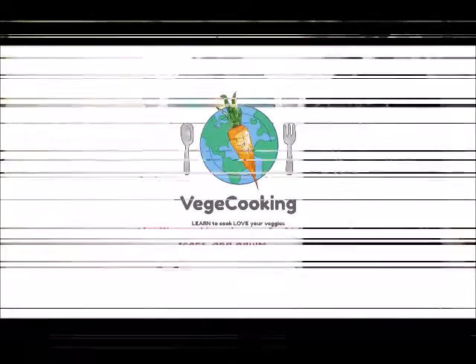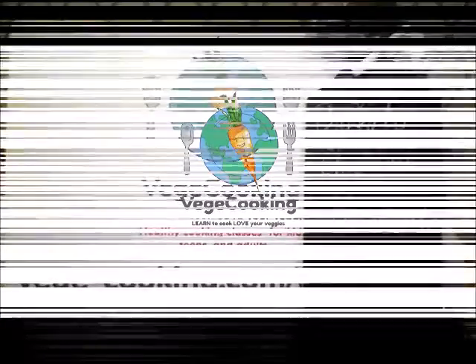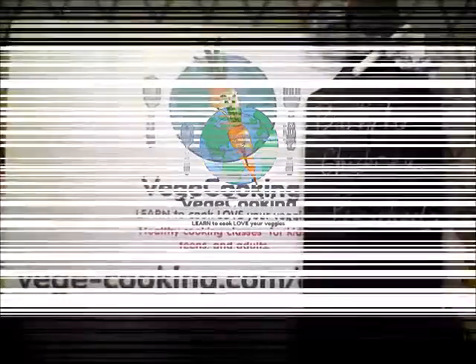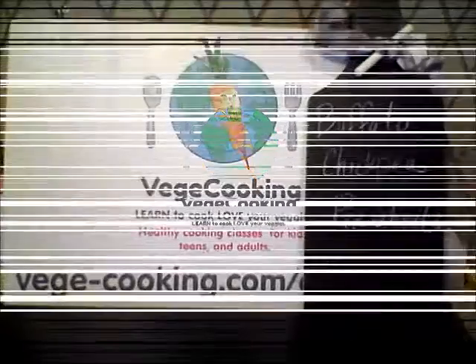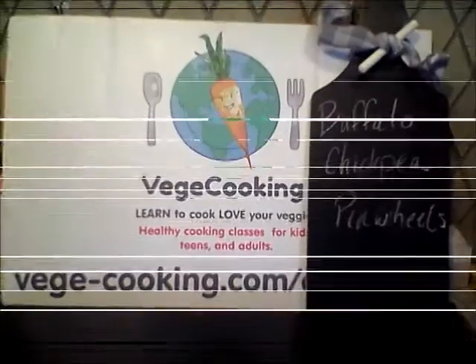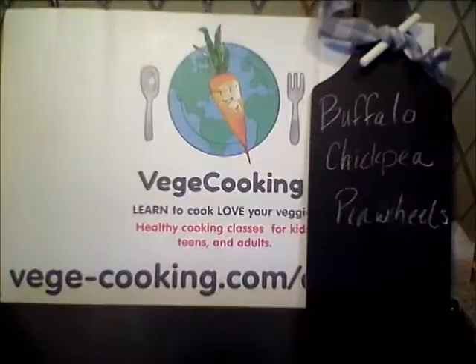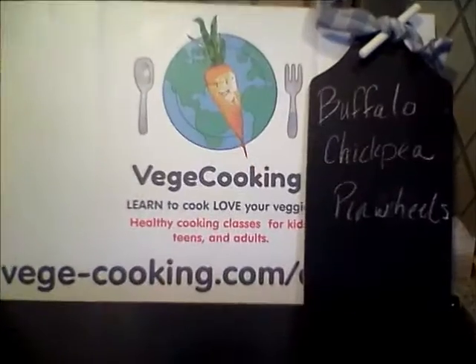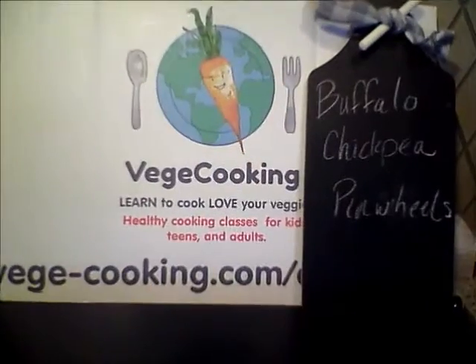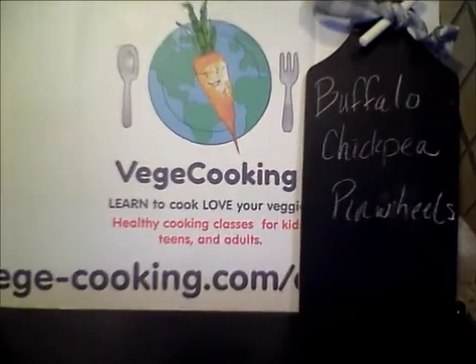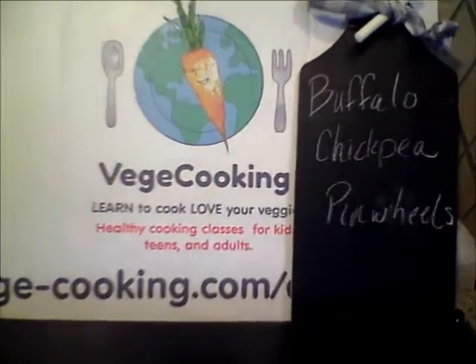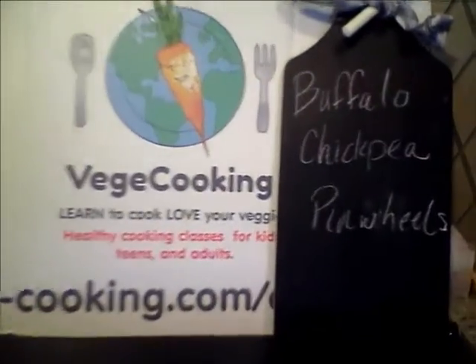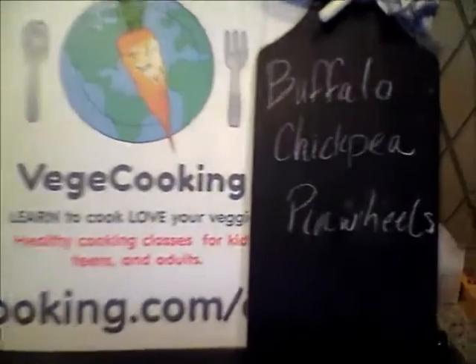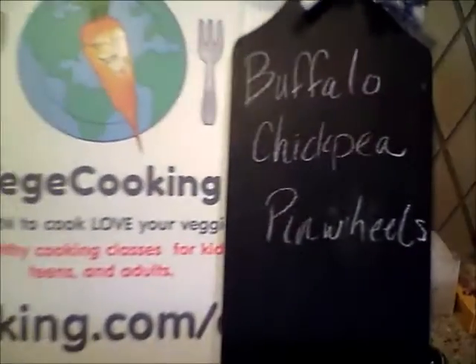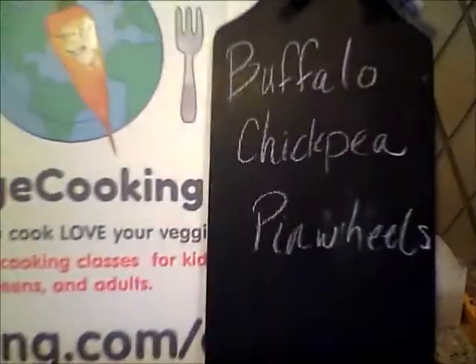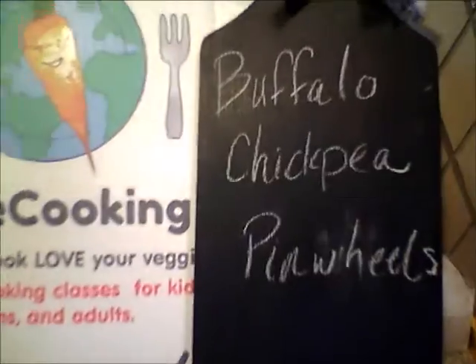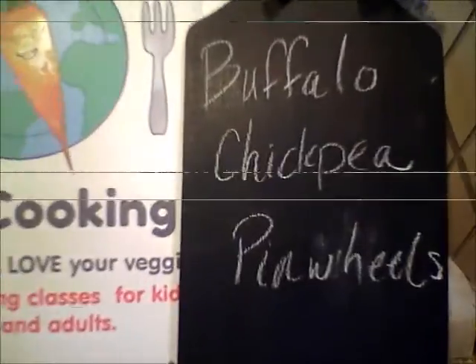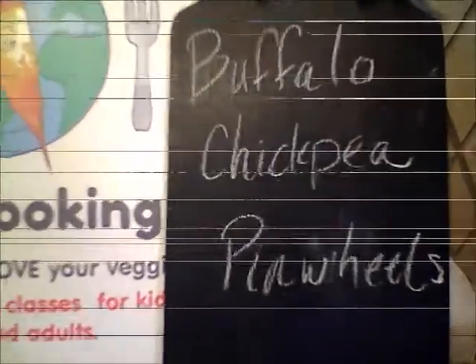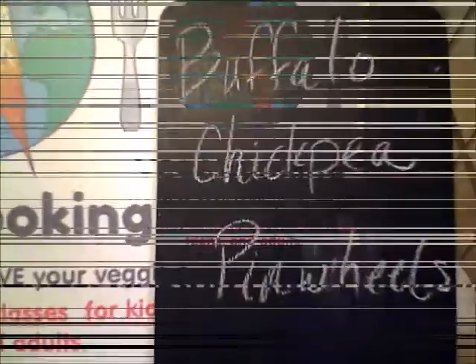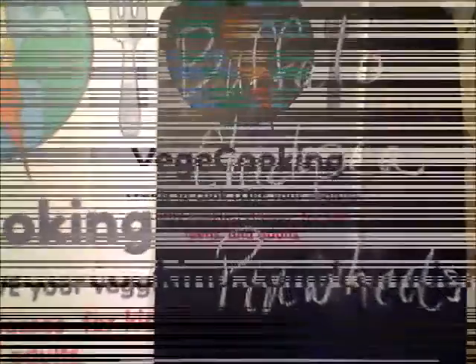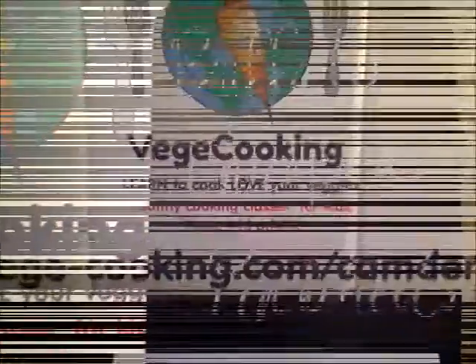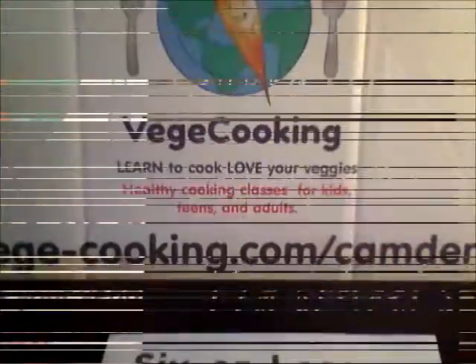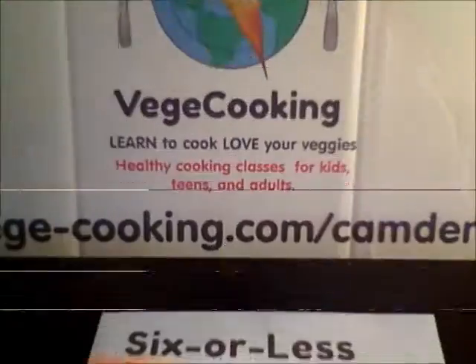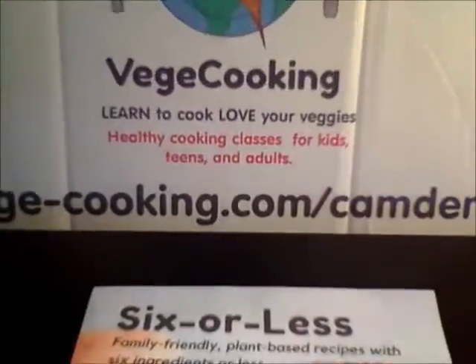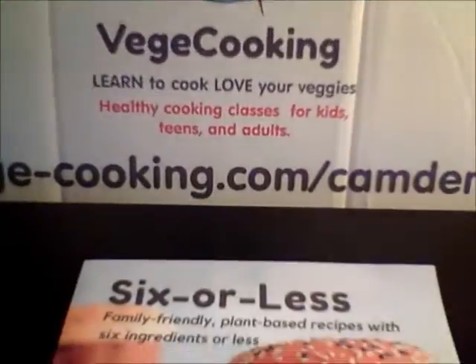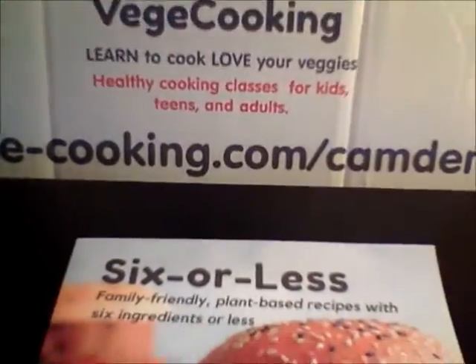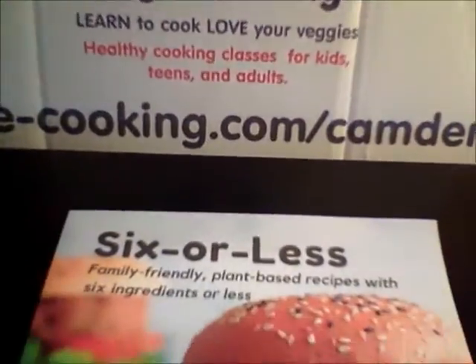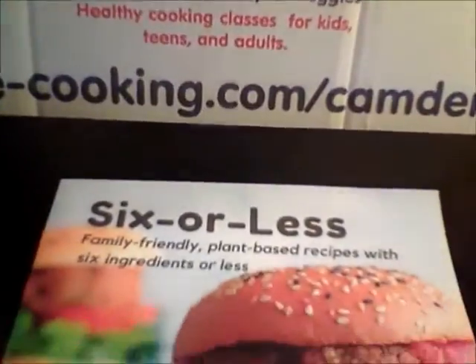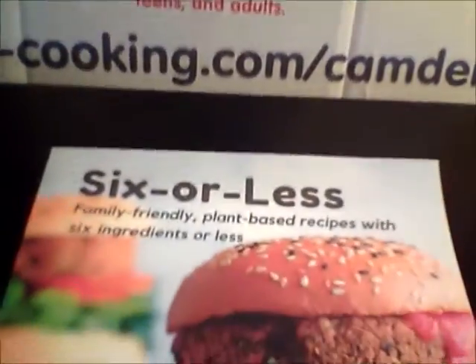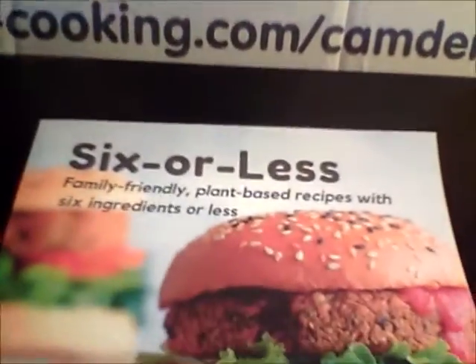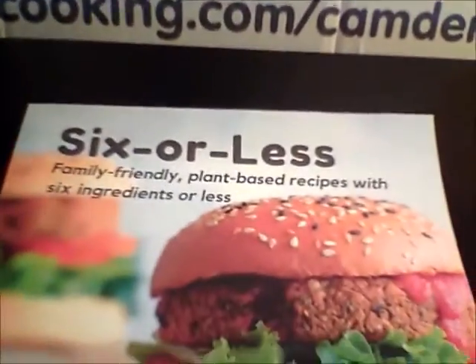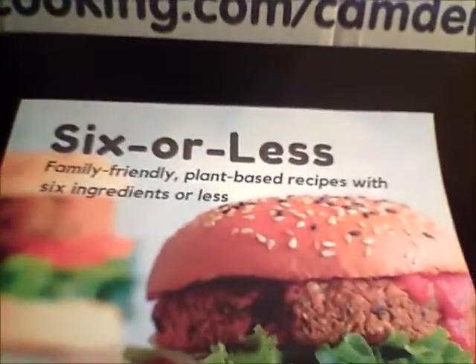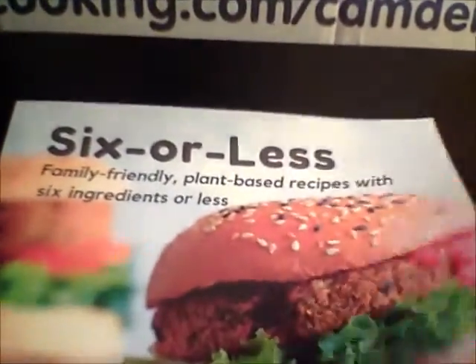Welcome to episode 5: buffalo chickpea pinwheels from our six or less cookbook.